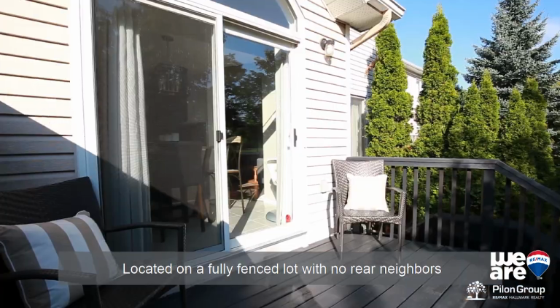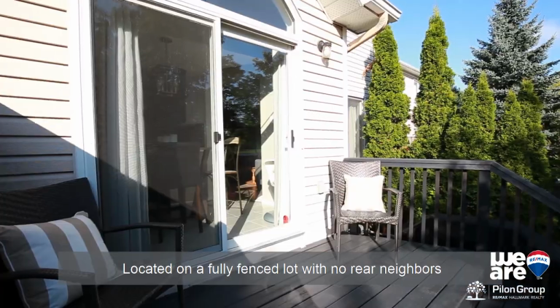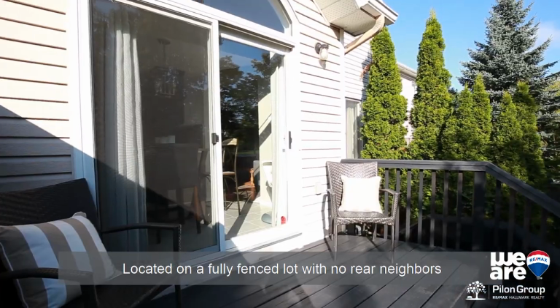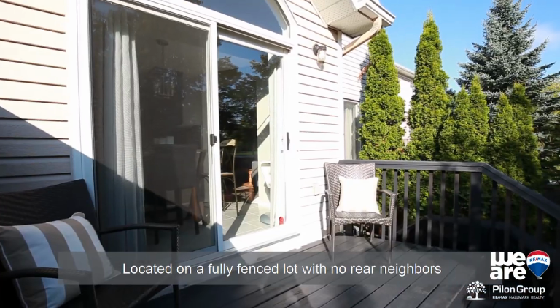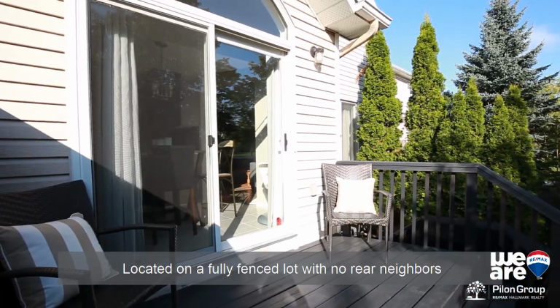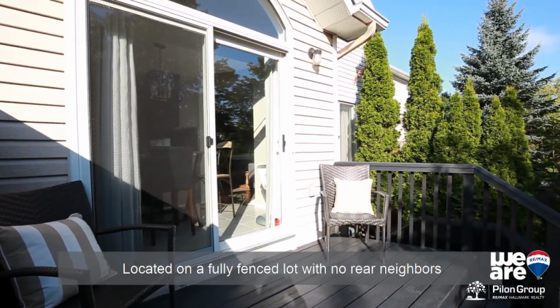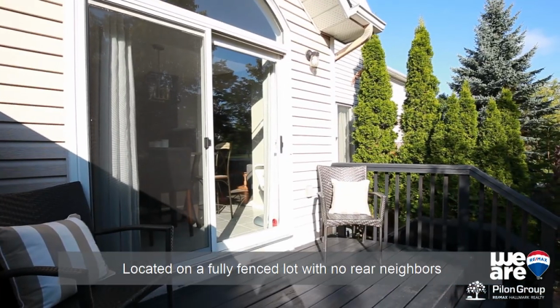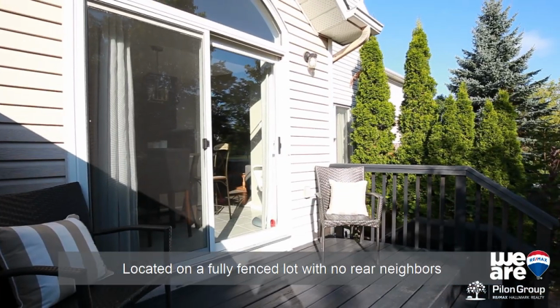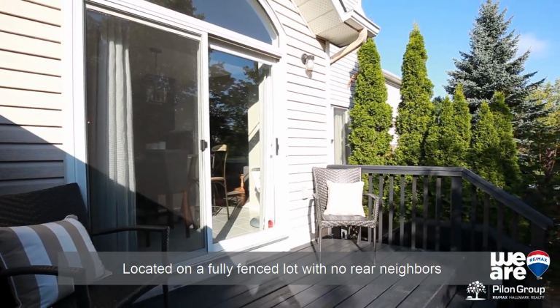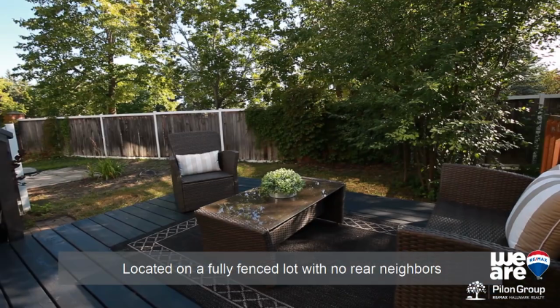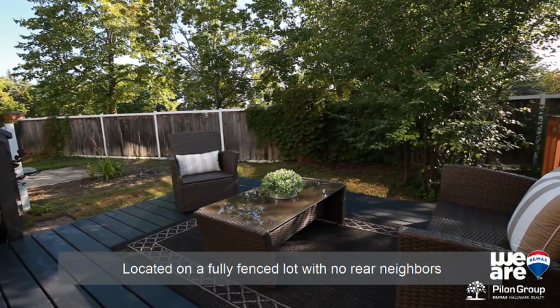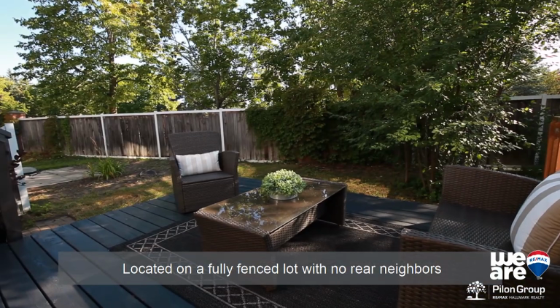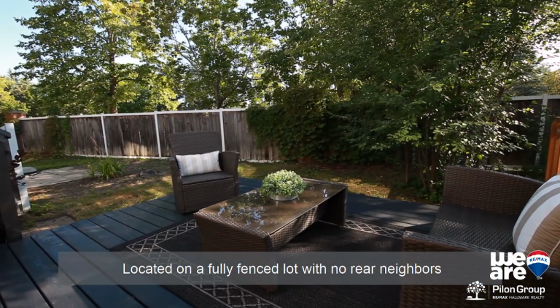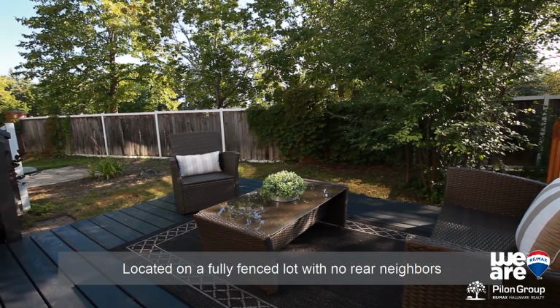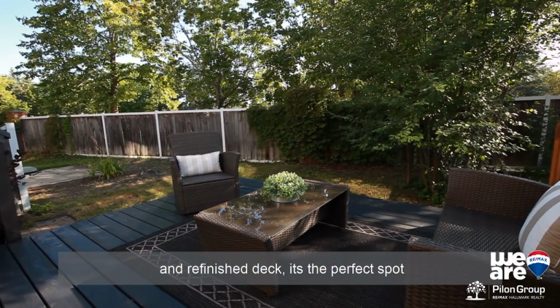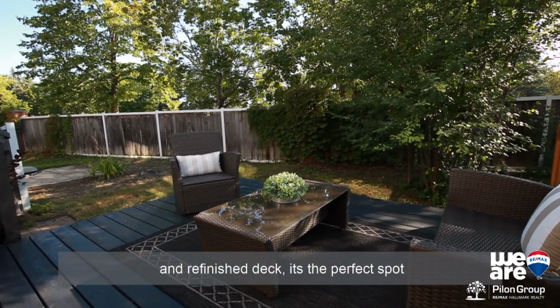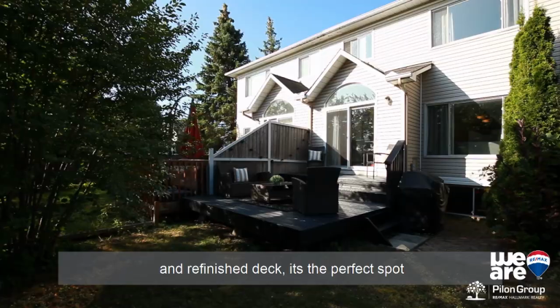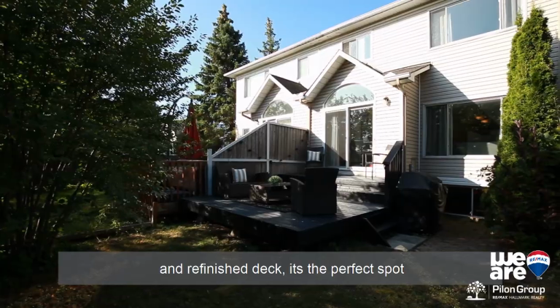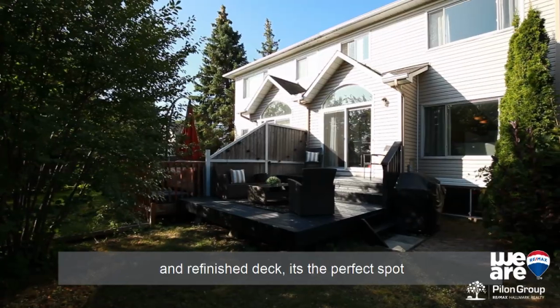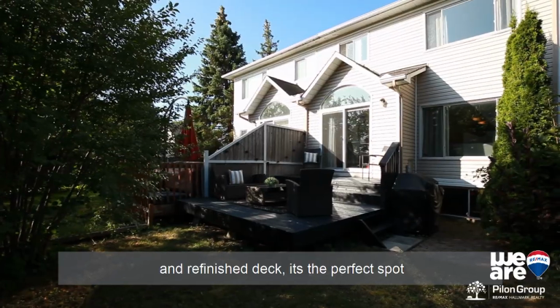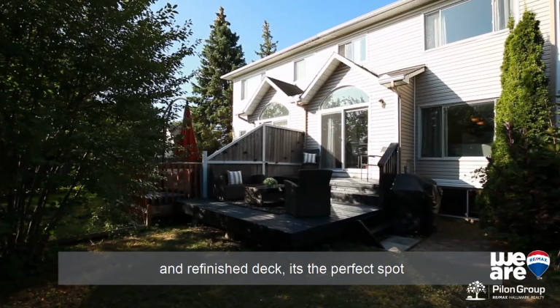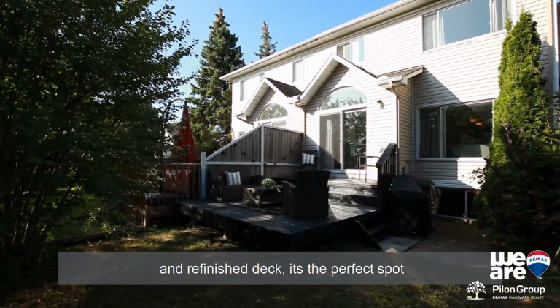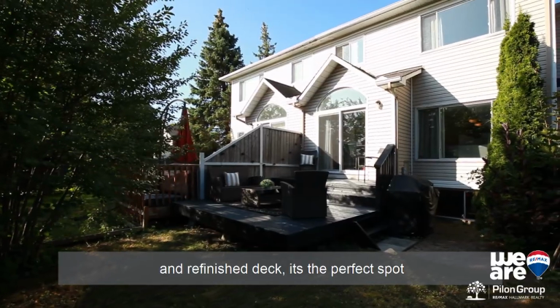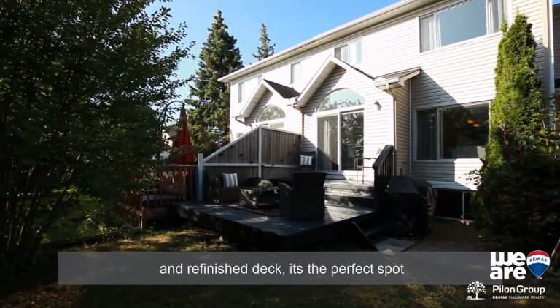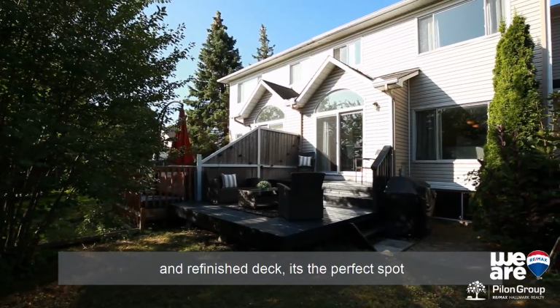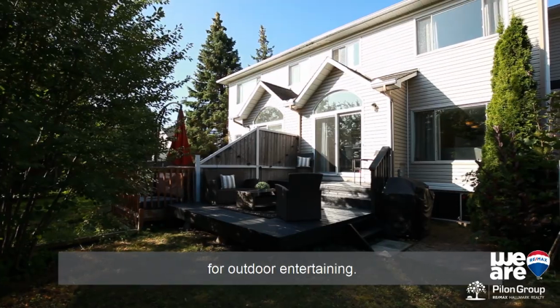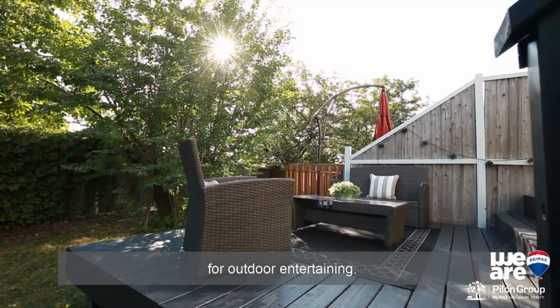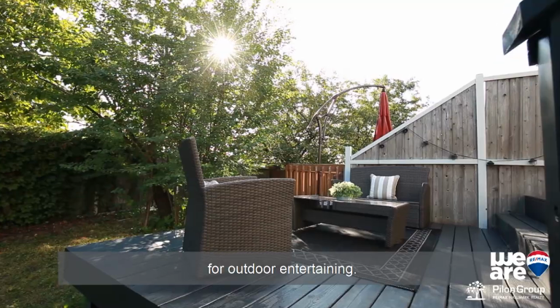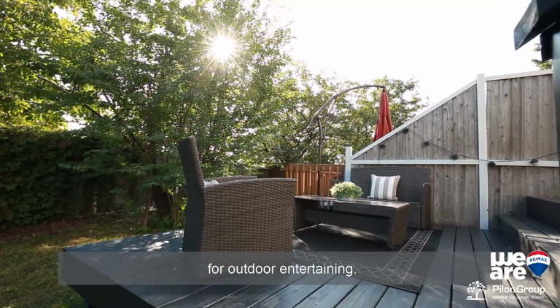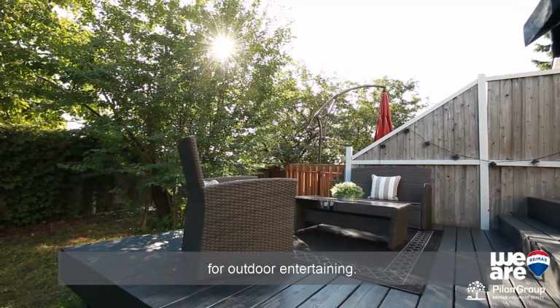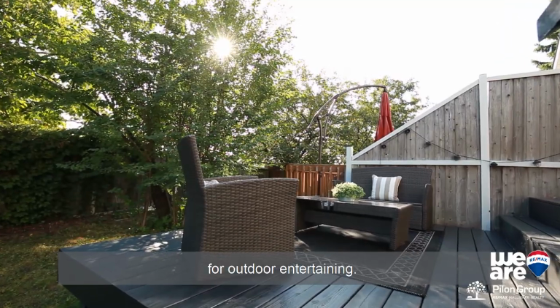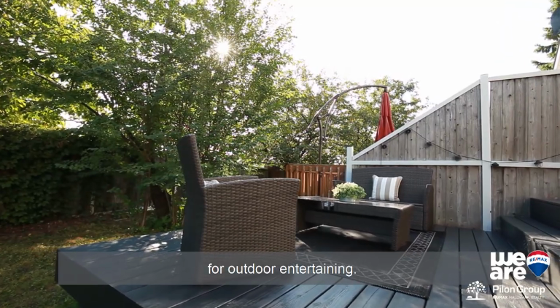Builder finished lower level family room with natural gas fireplace. Located on a fully fenced lot with no rear neighbours and a refinished deck — it's the perfect spot for outdoor entertaining.